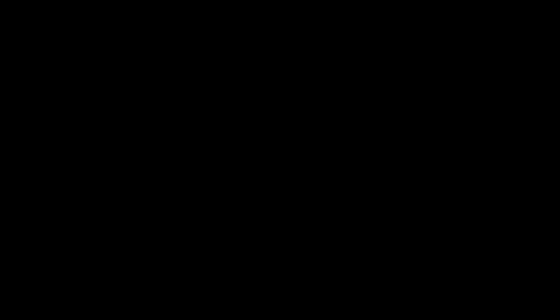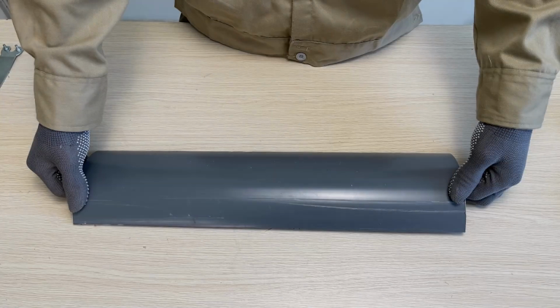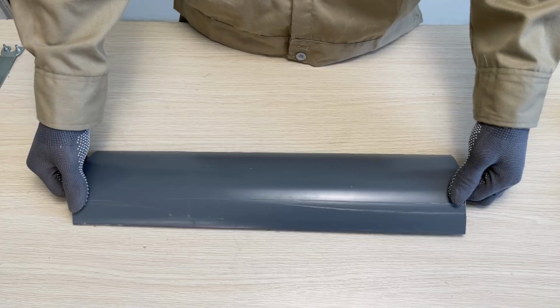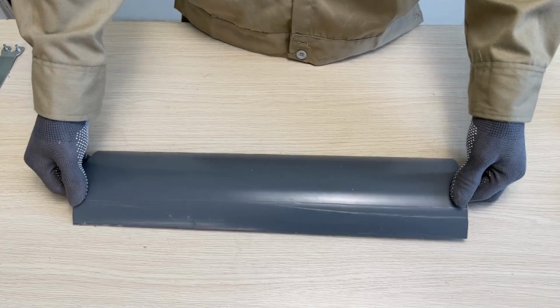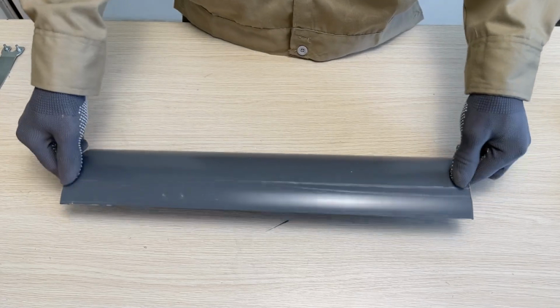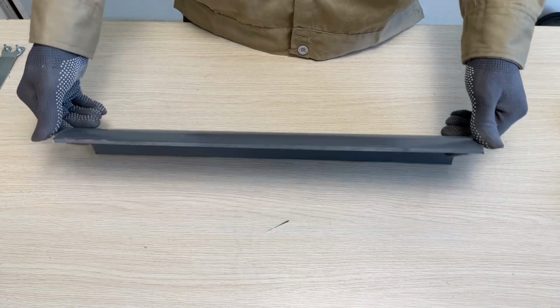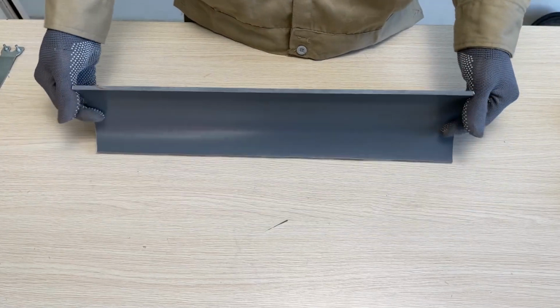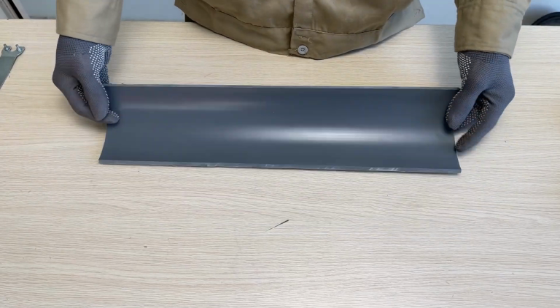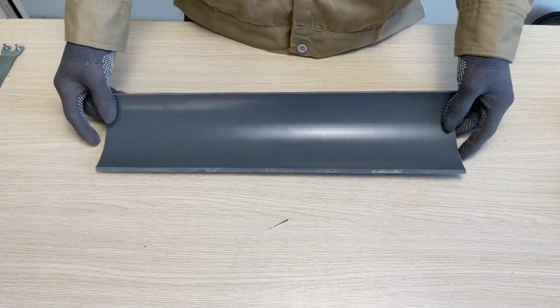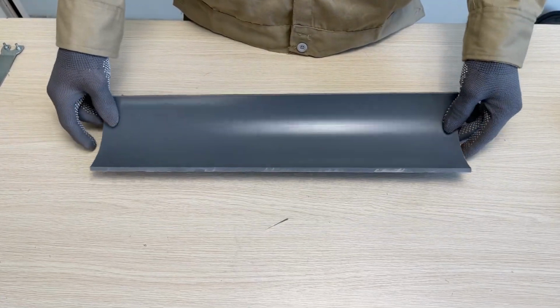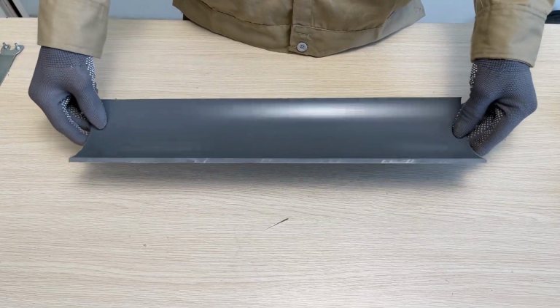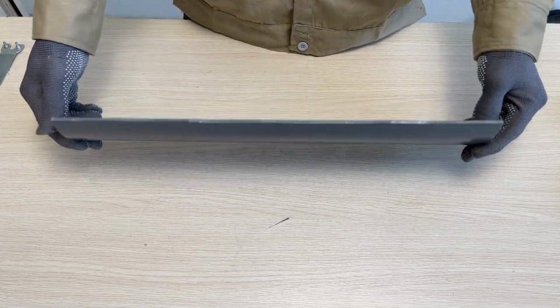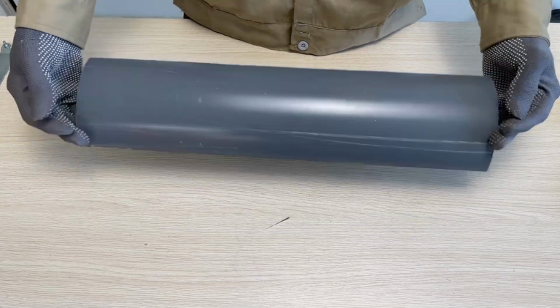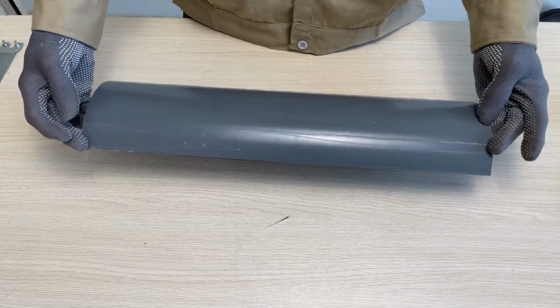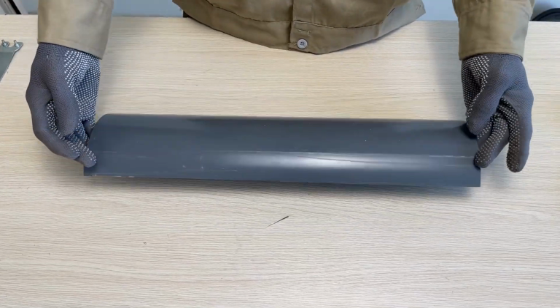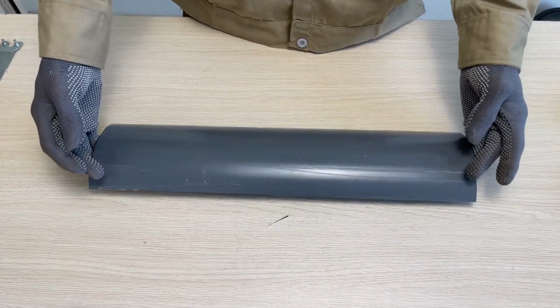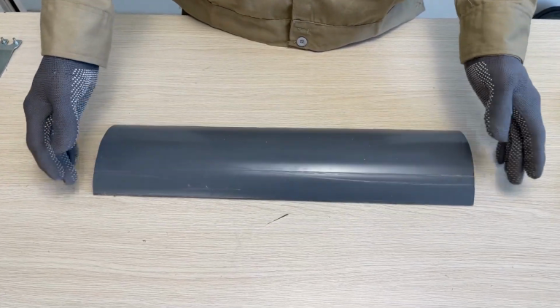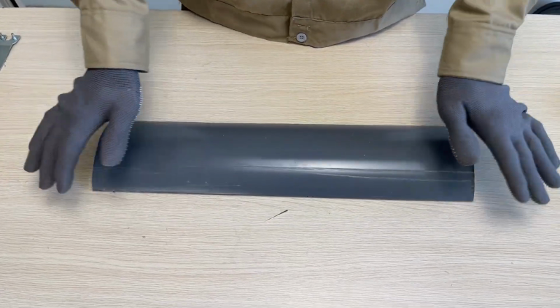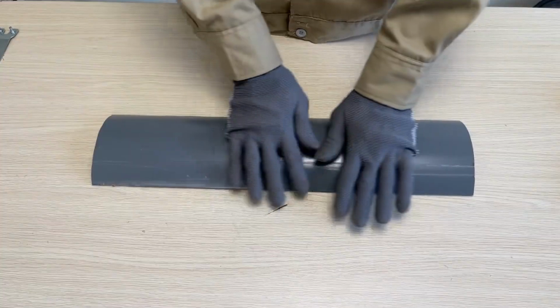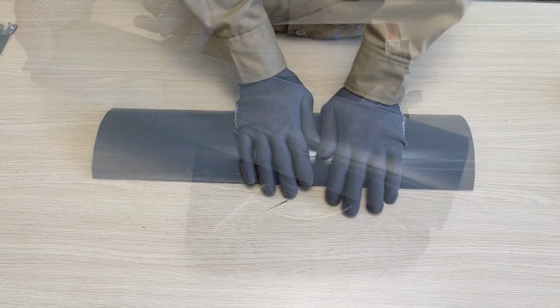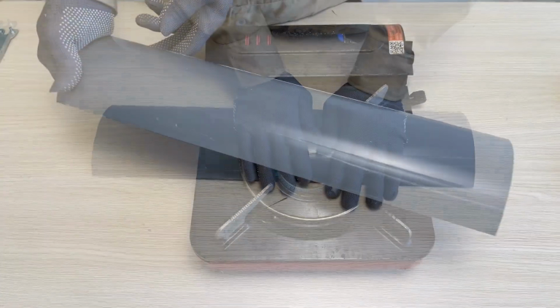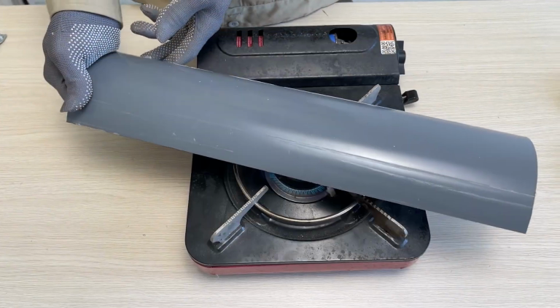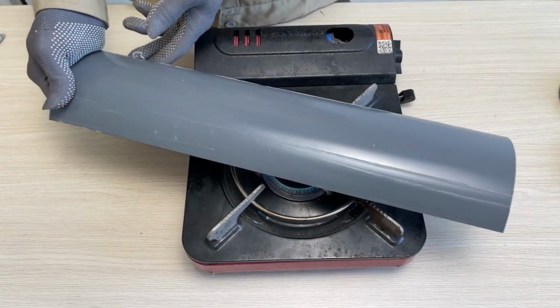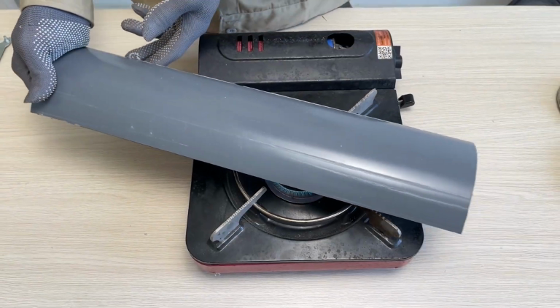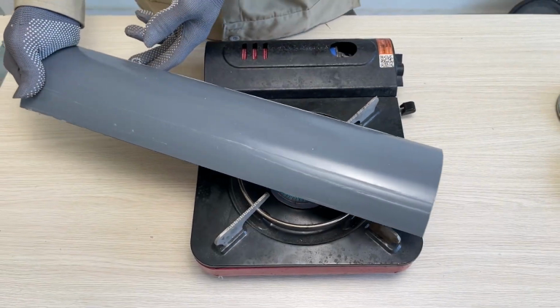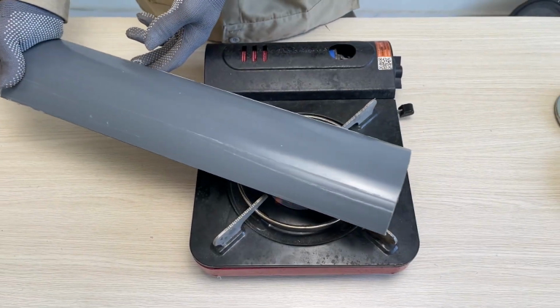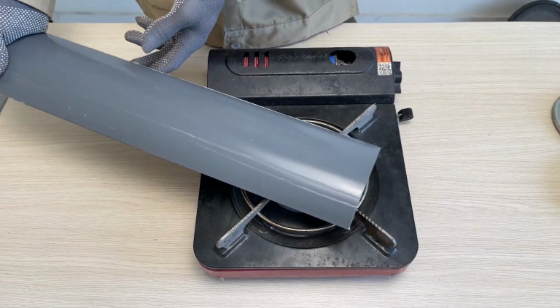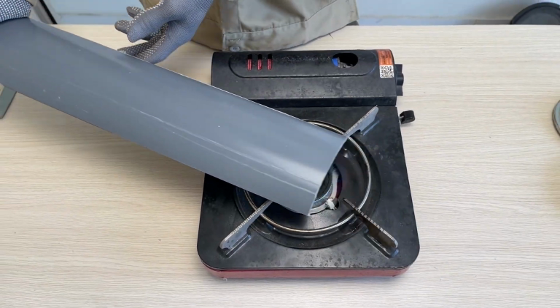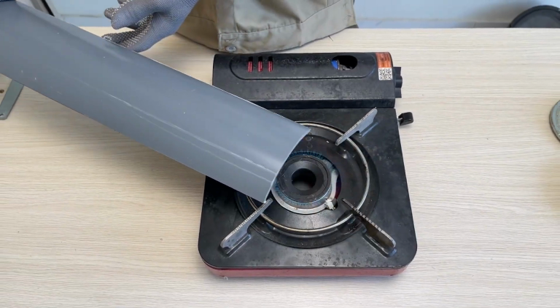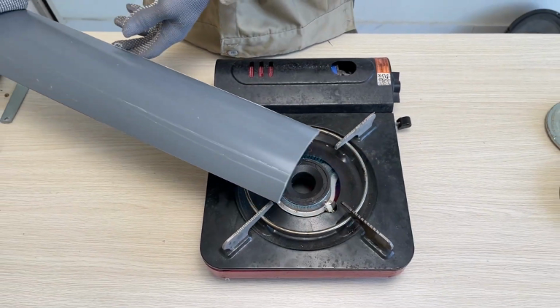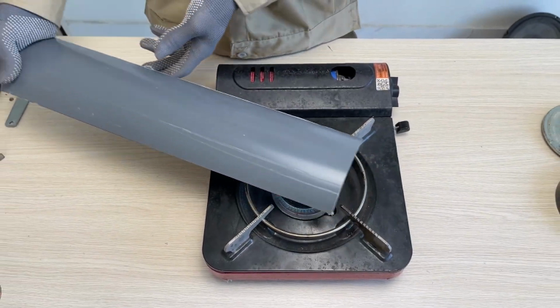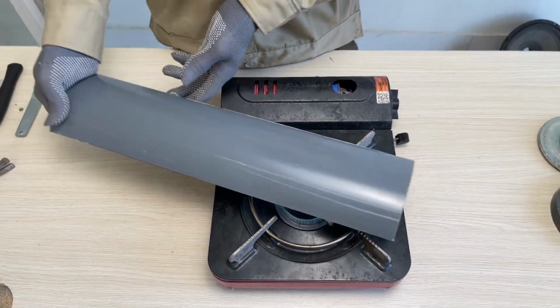Next, take a piece of PVC plastic to make a support stand for the generator's rotating shaft.